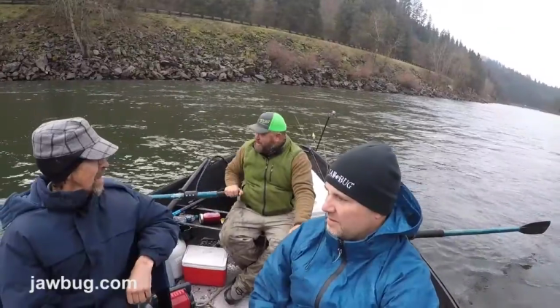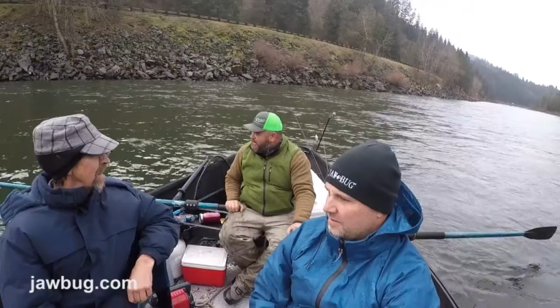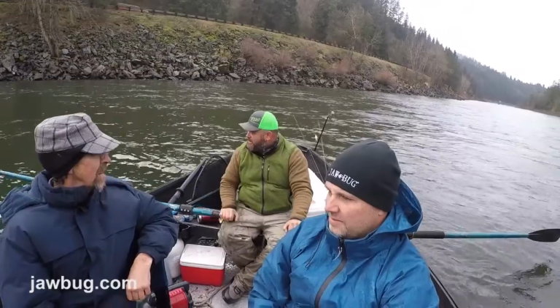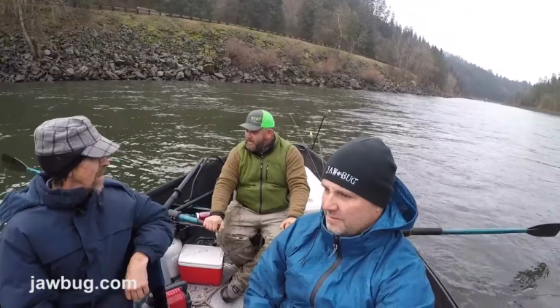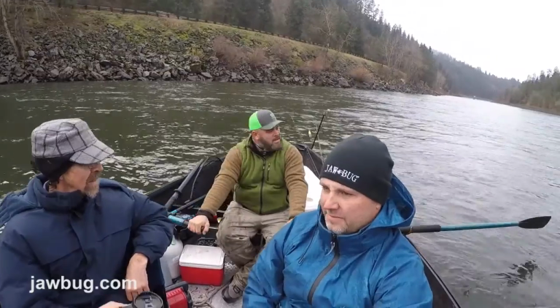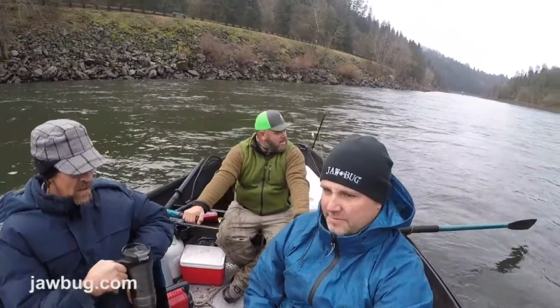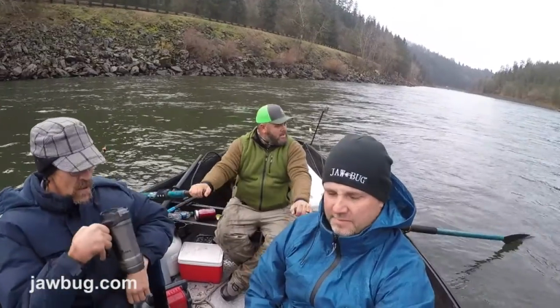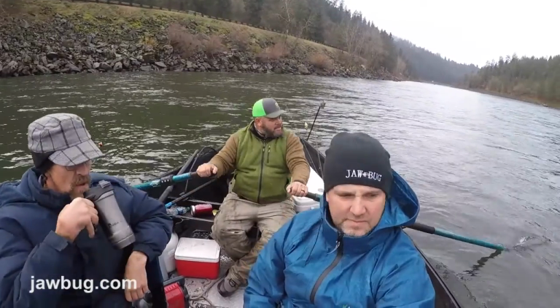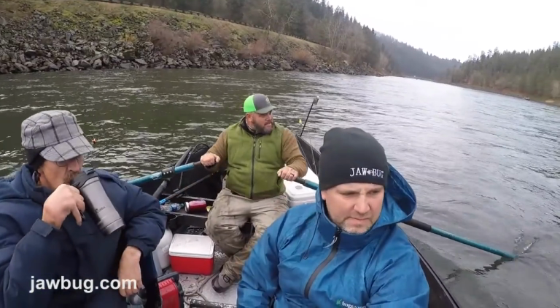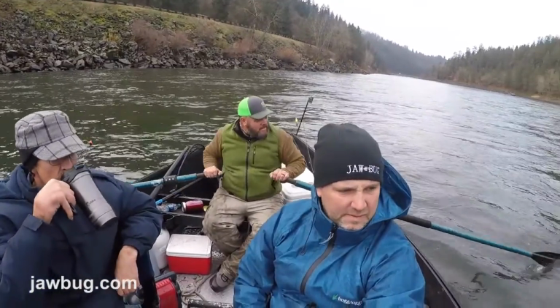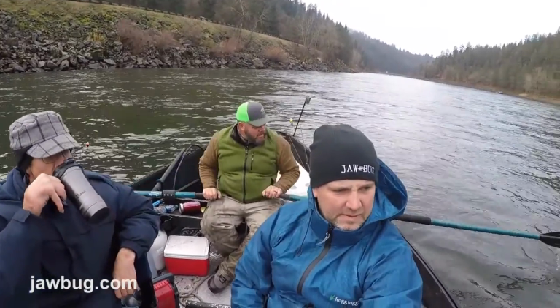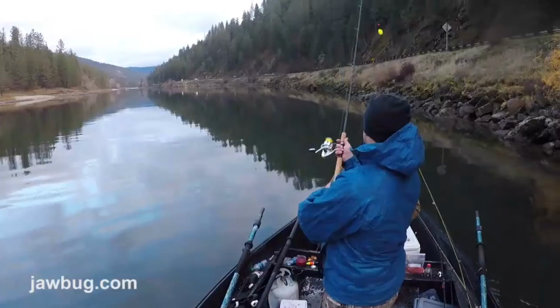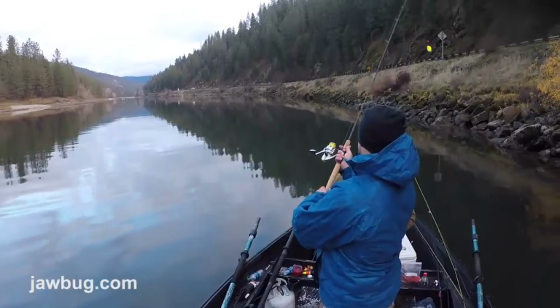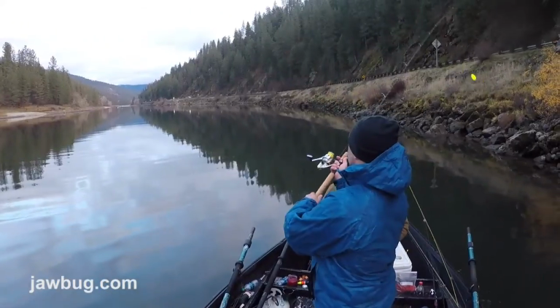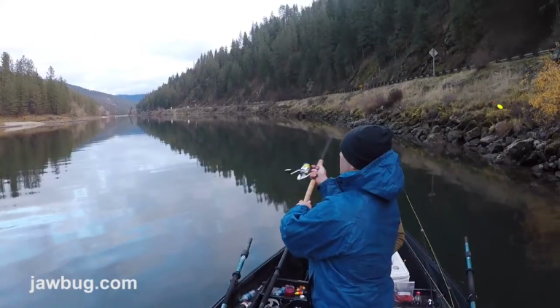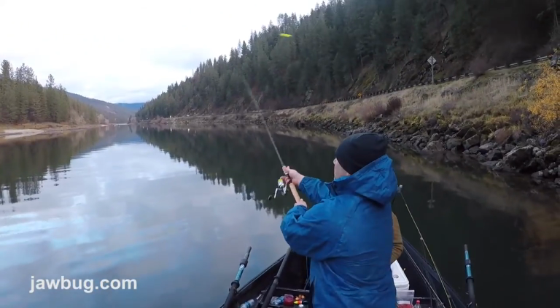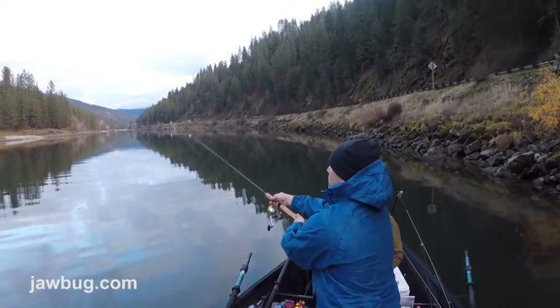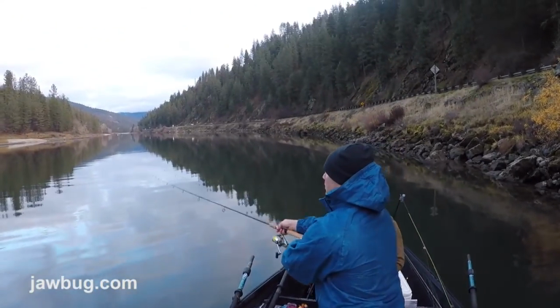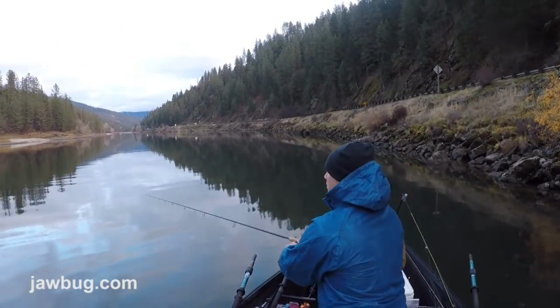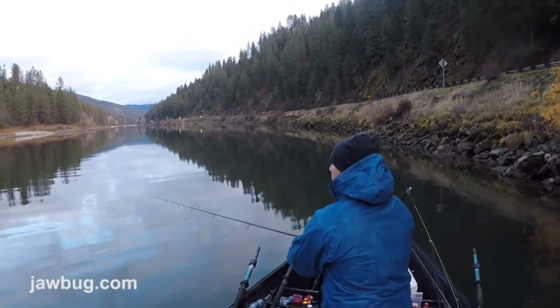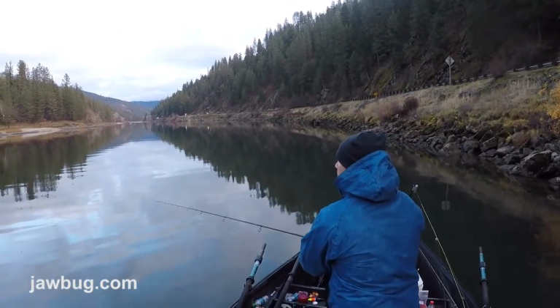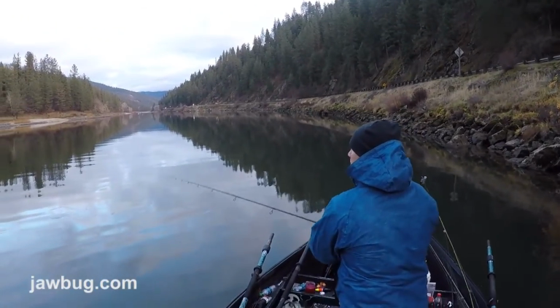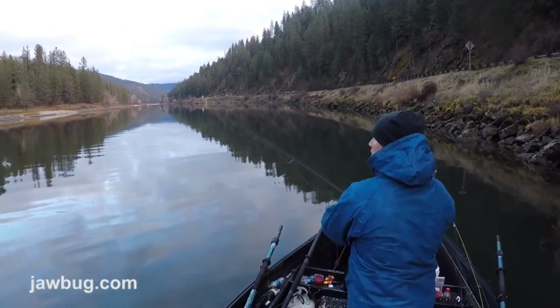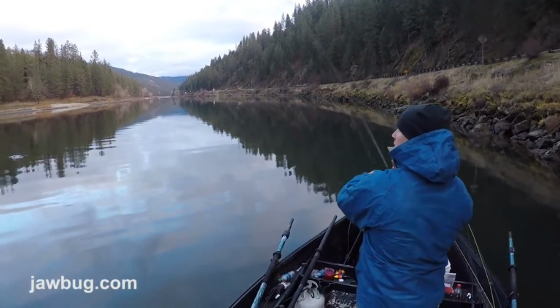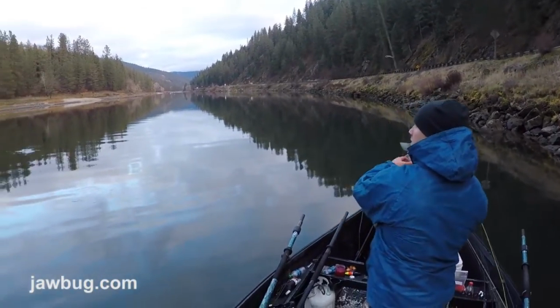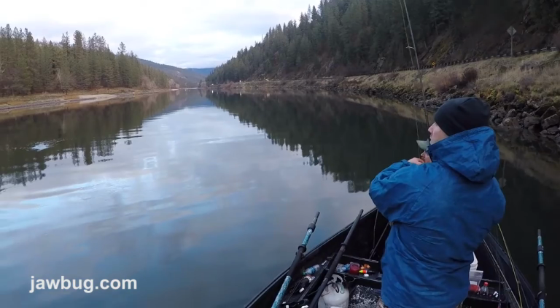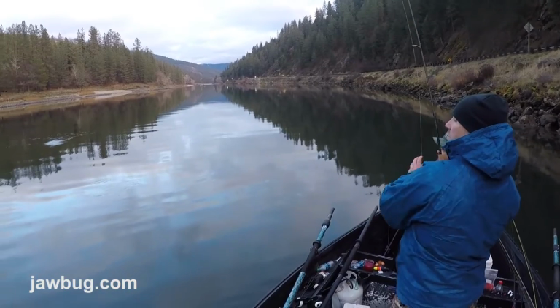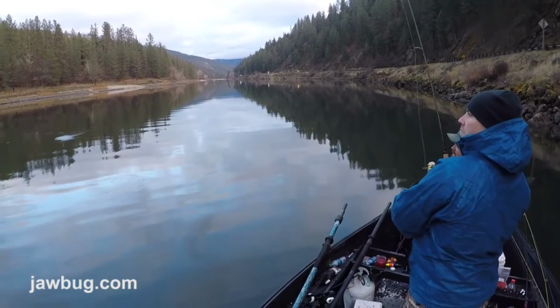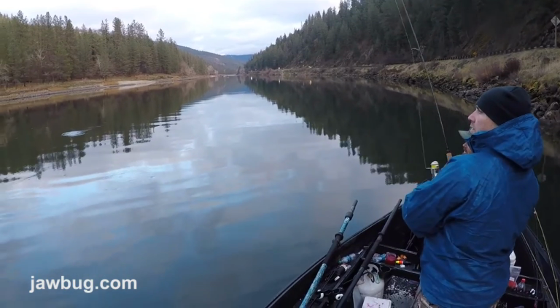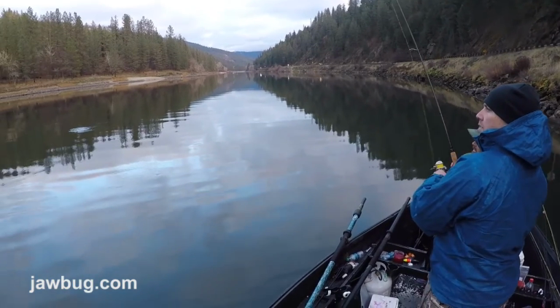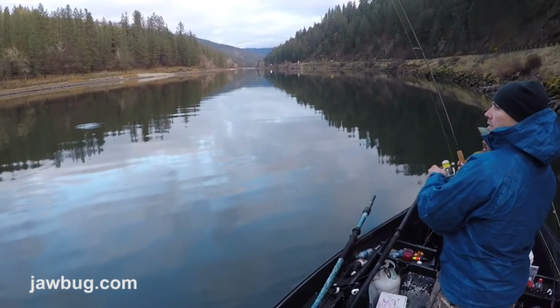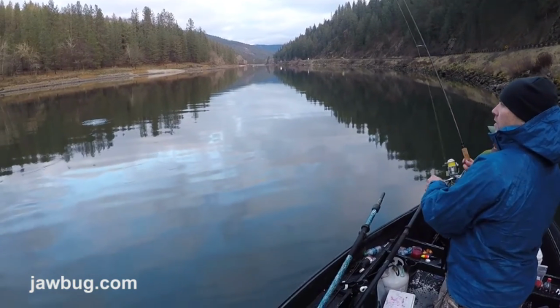This is early December on the Clearwater River in Idaho. We're on a drift boat trip with Riverside Guide Service out of Orfino.